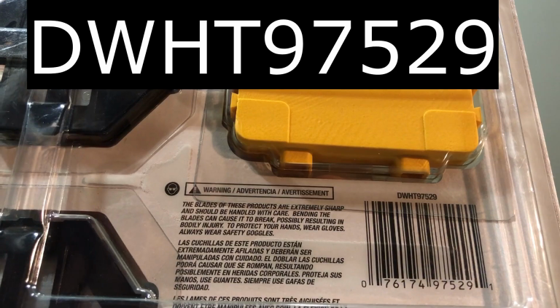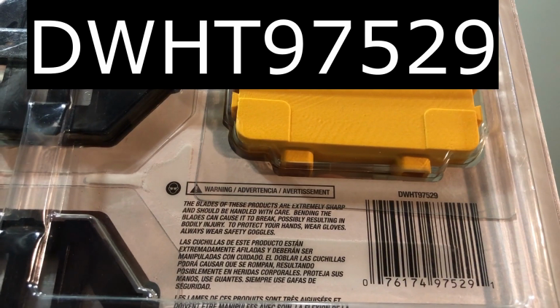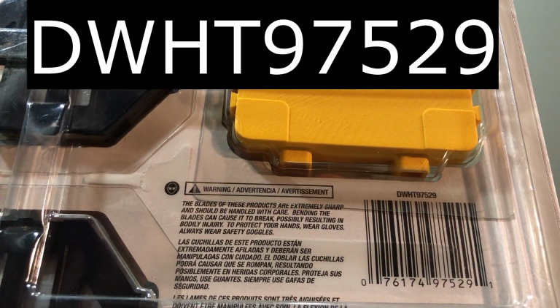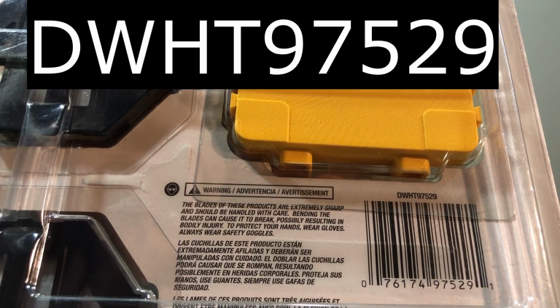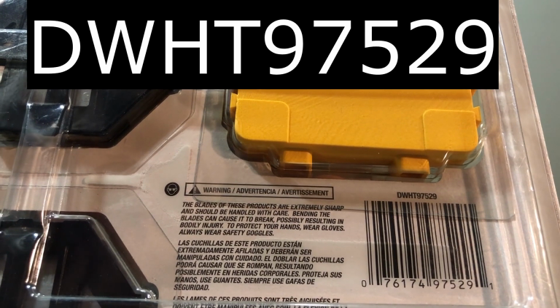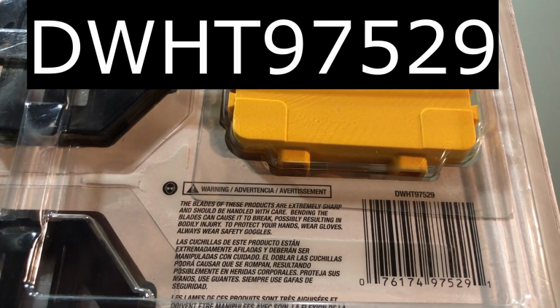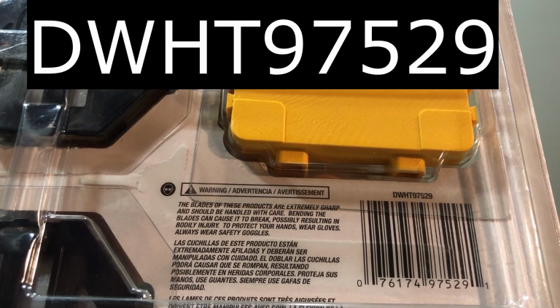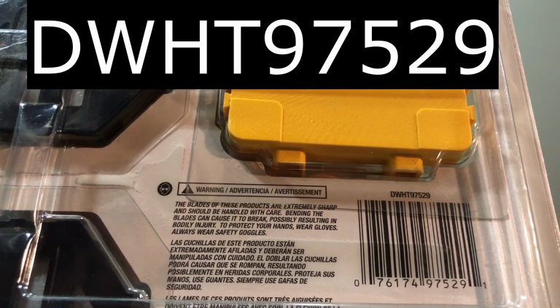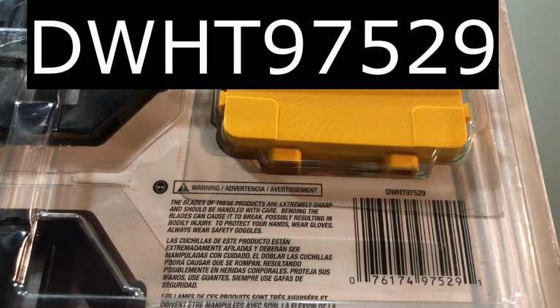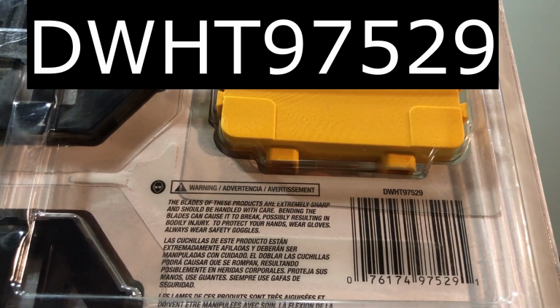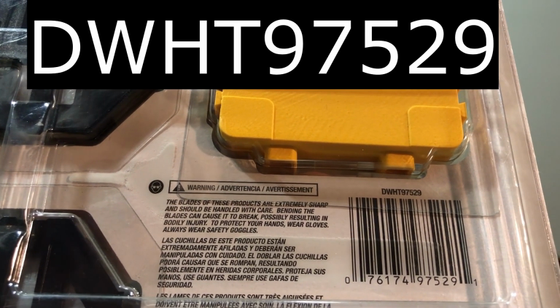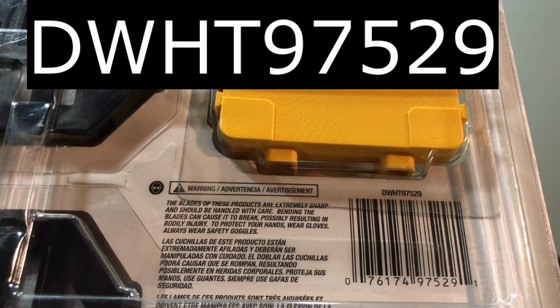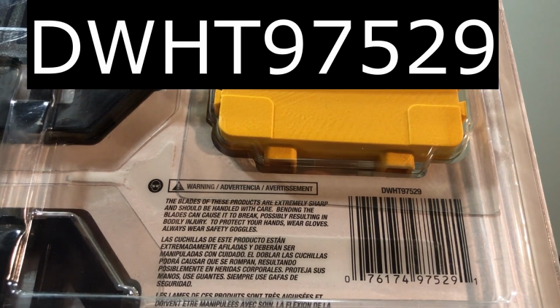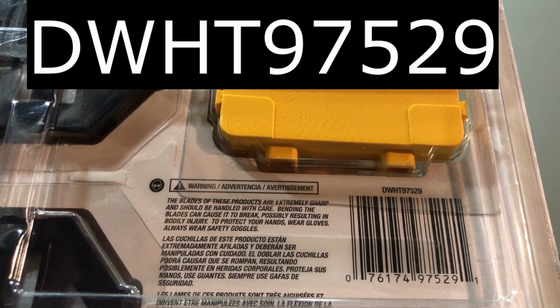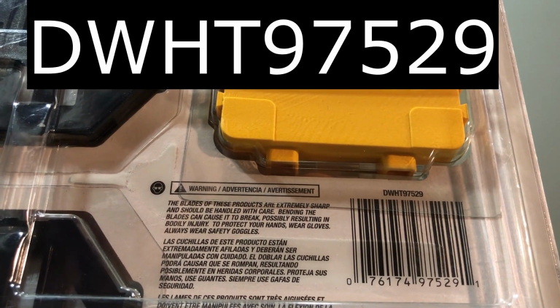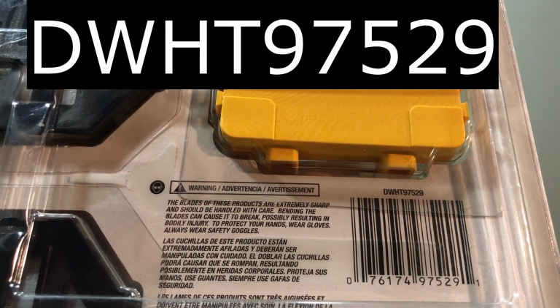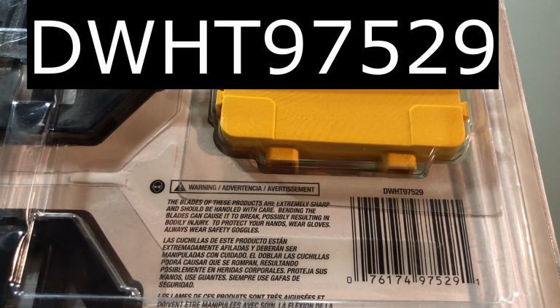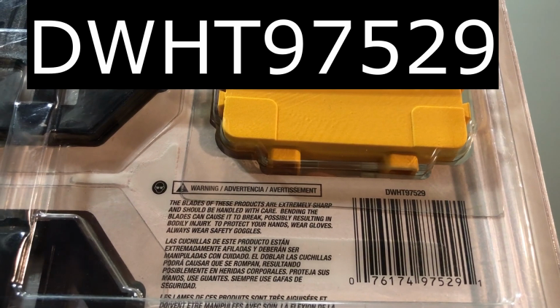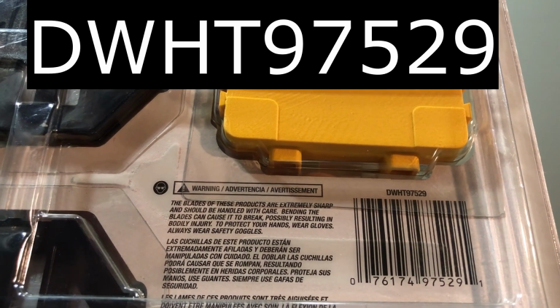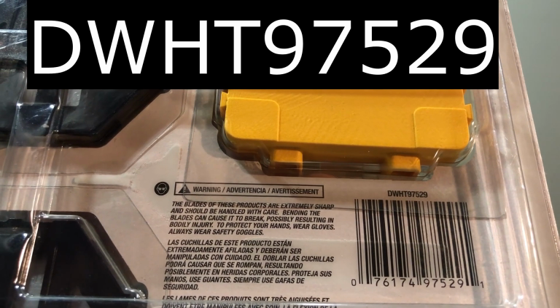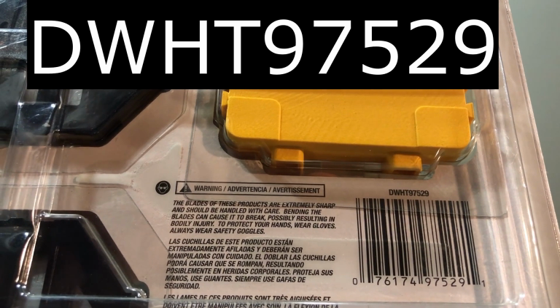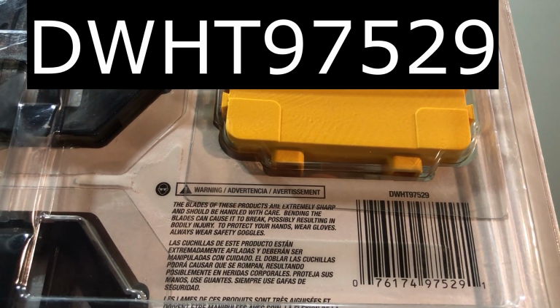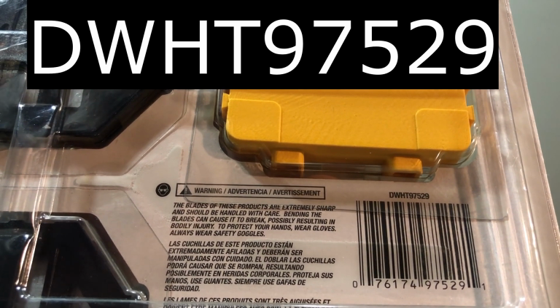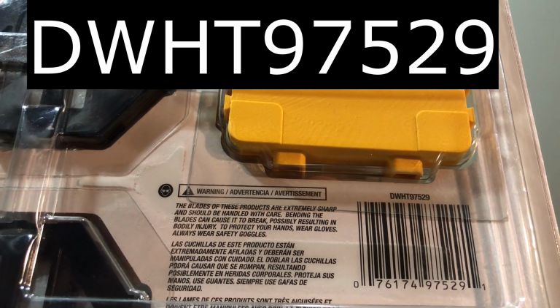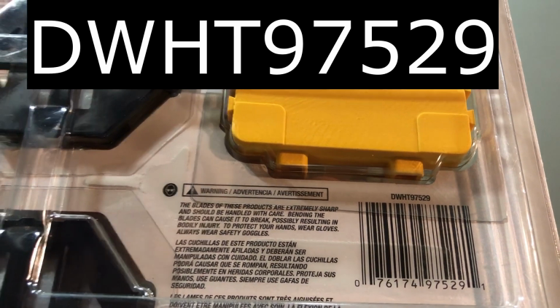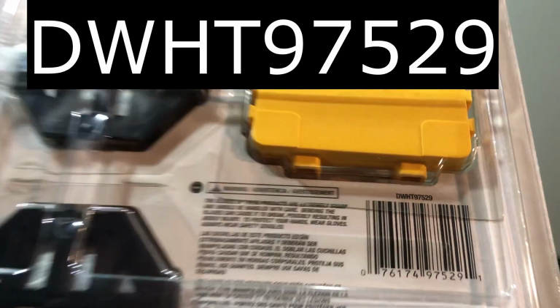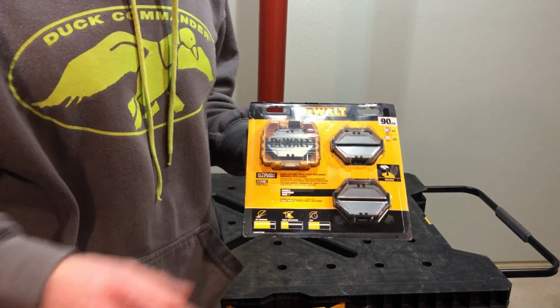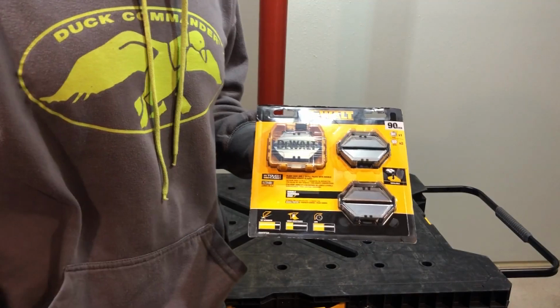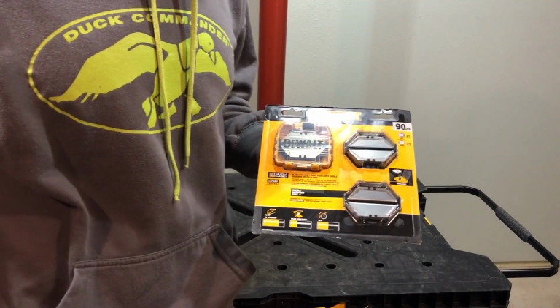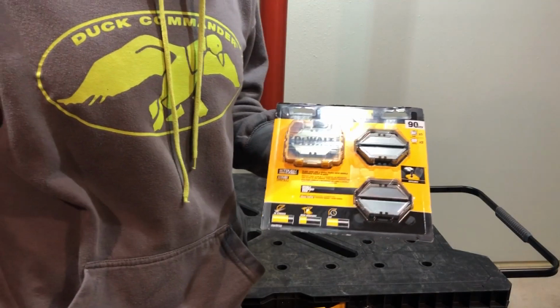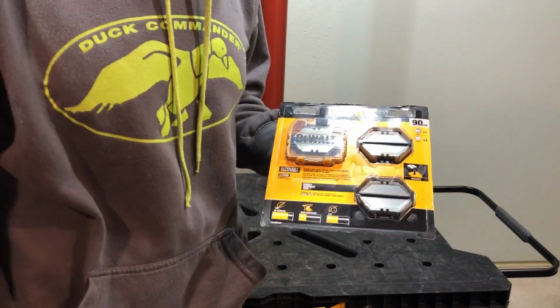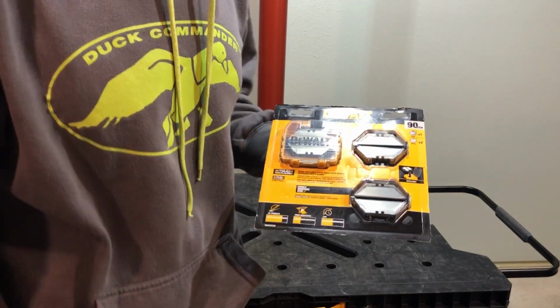It's product number DWH-T97529. Let's get this thing open.